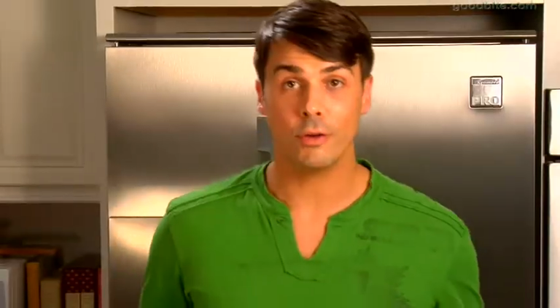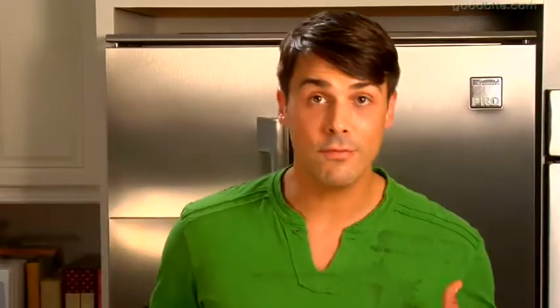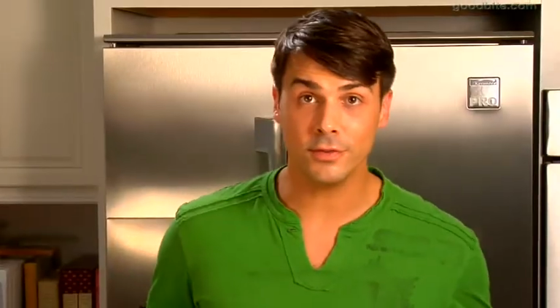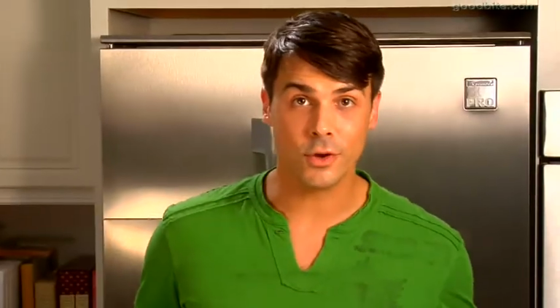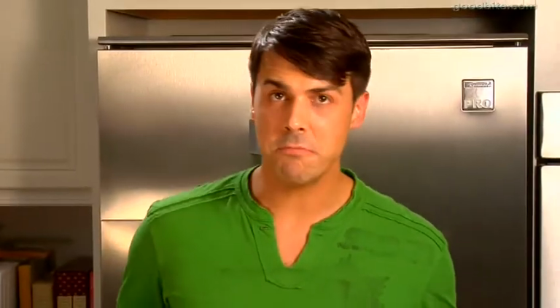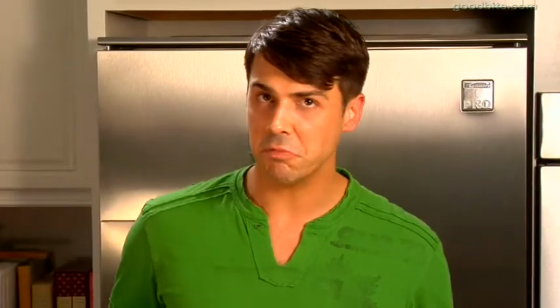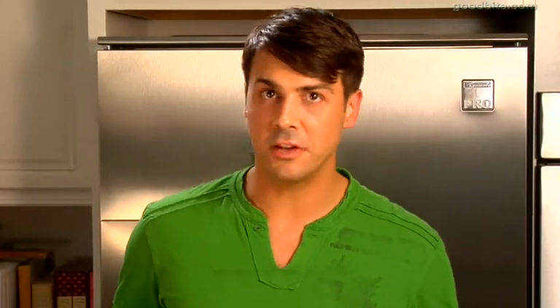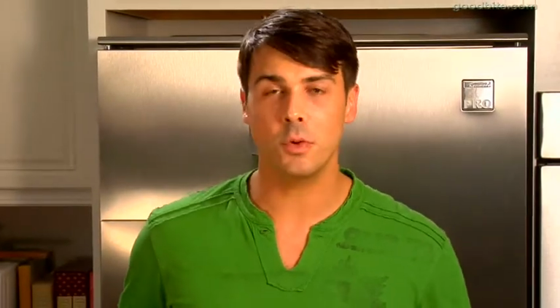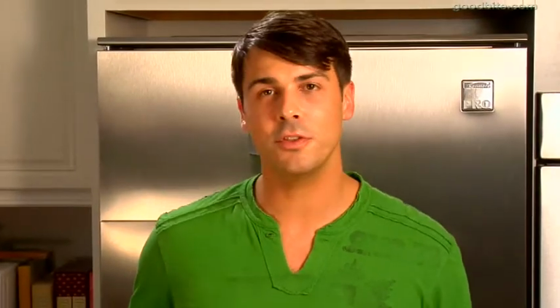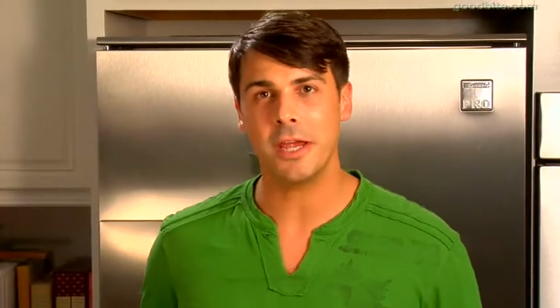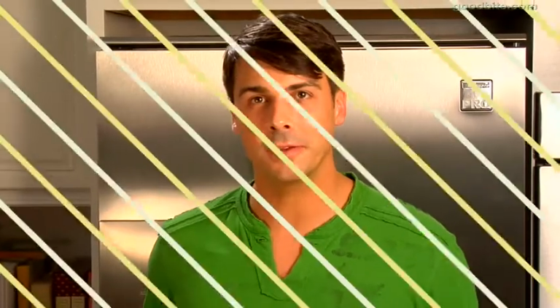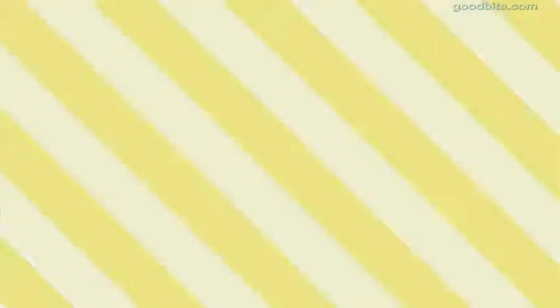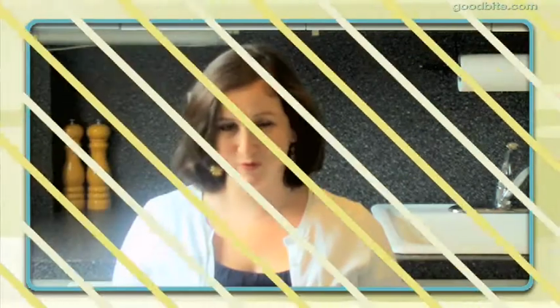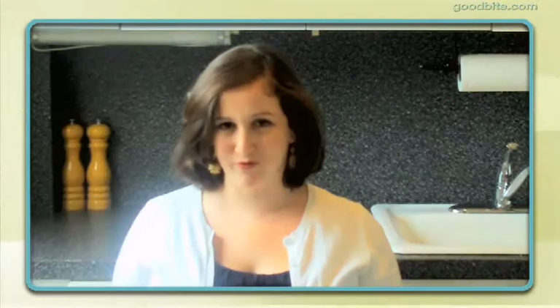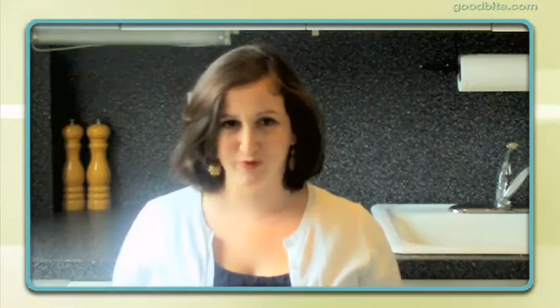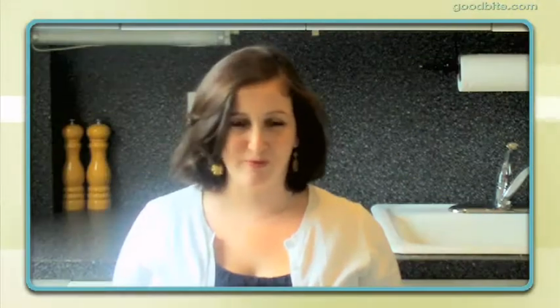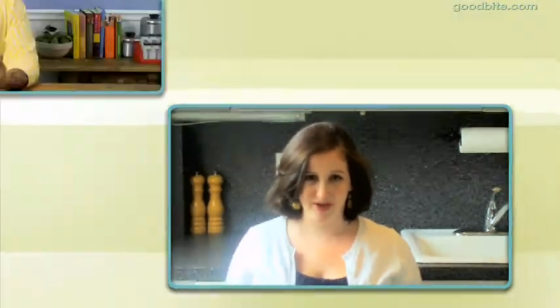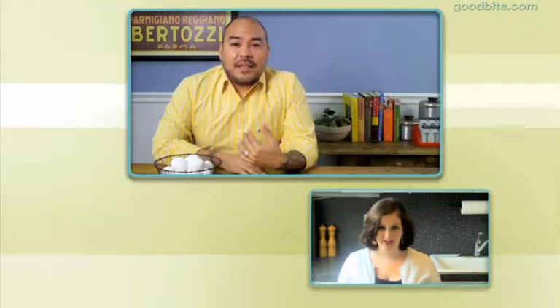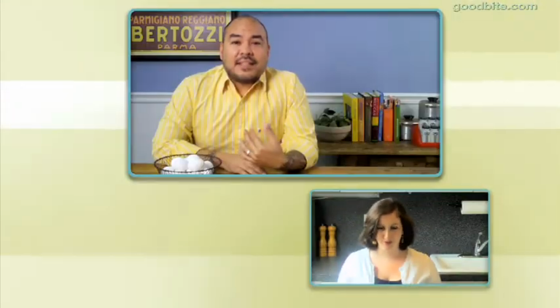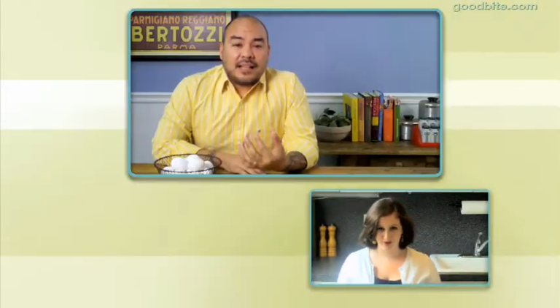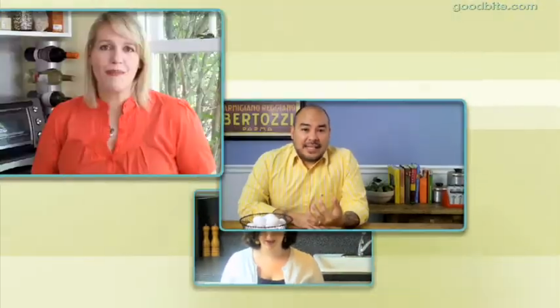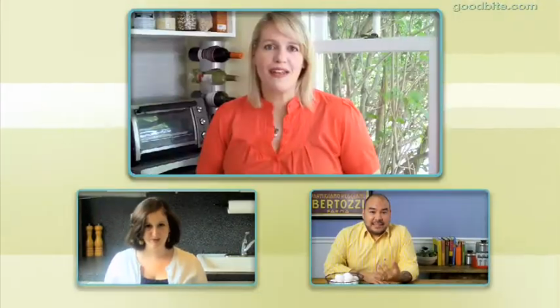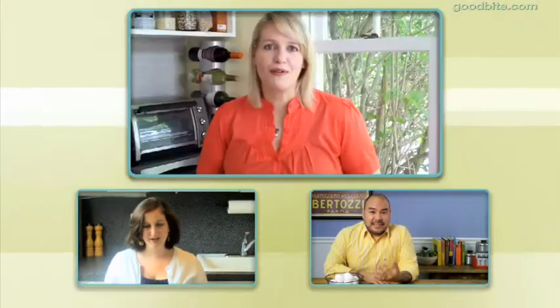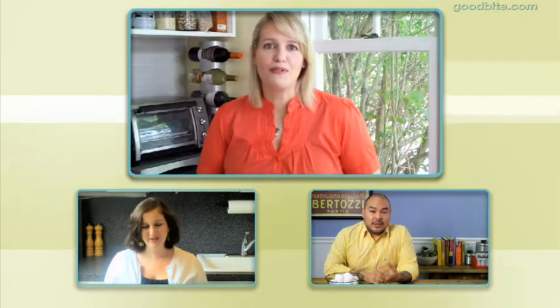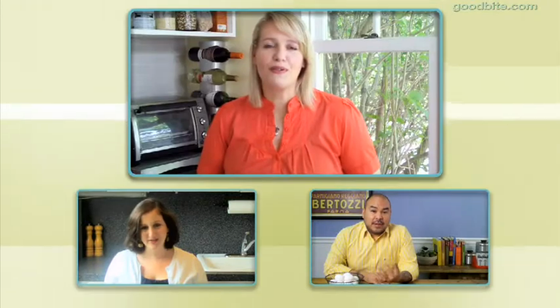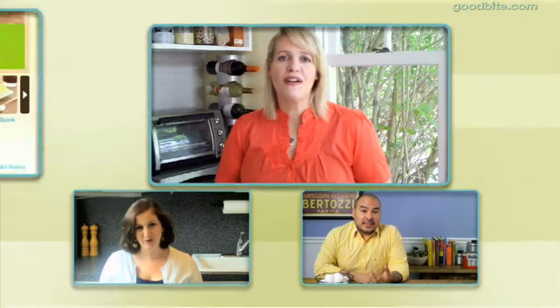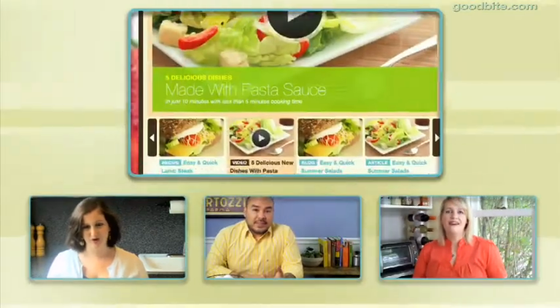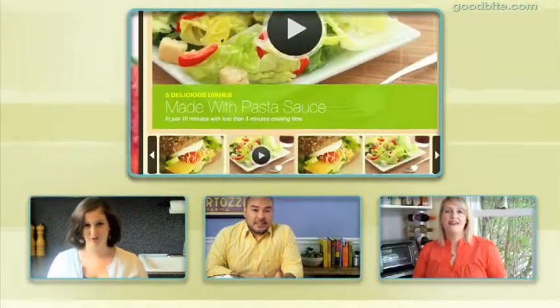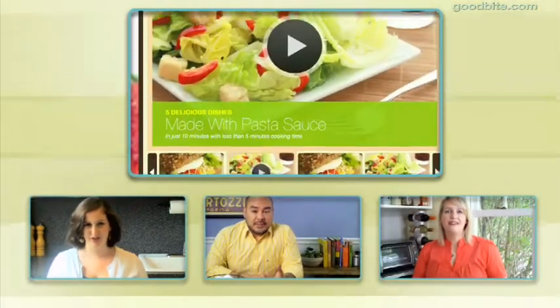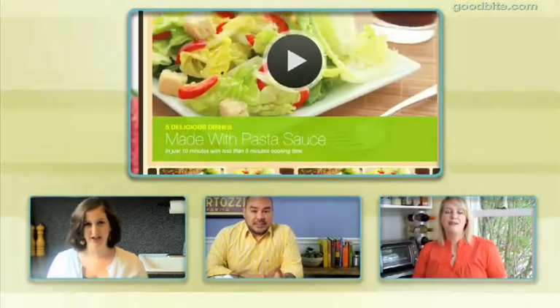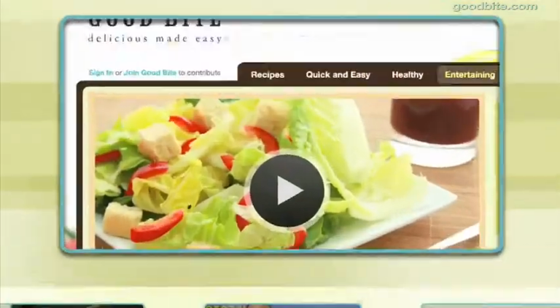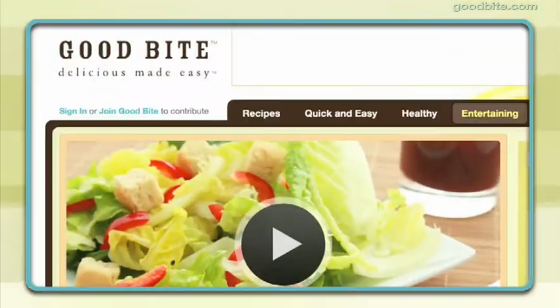So give this a try, let us know what you think. Get more recipes from Deb along with other top food bloggers at goodbite.com.